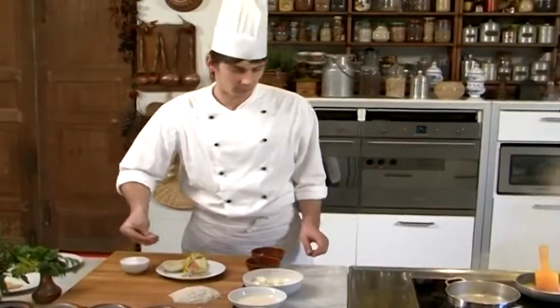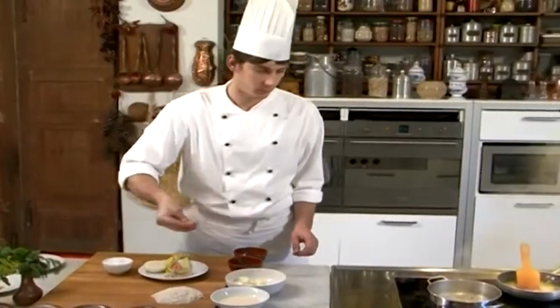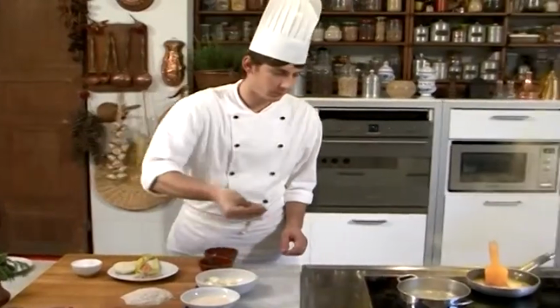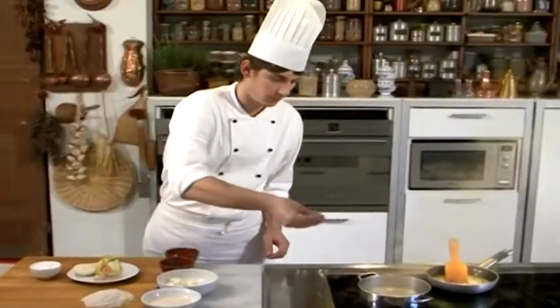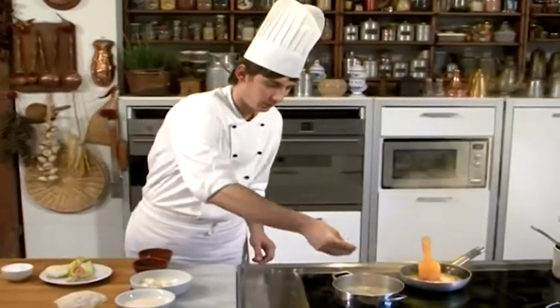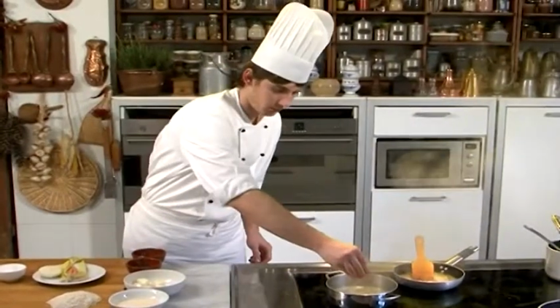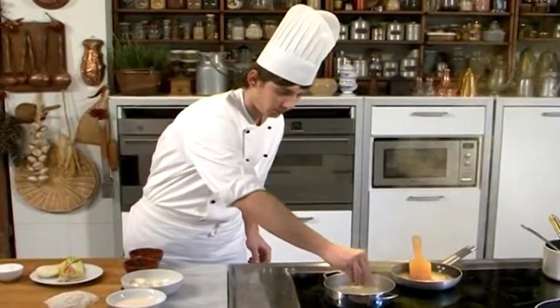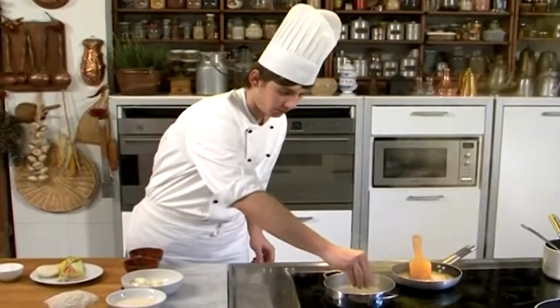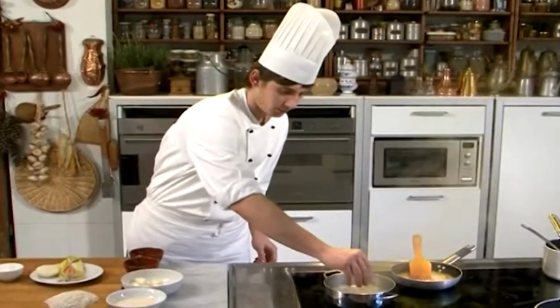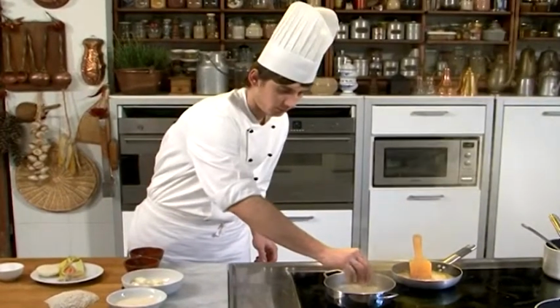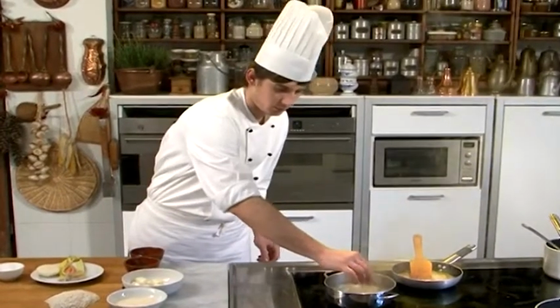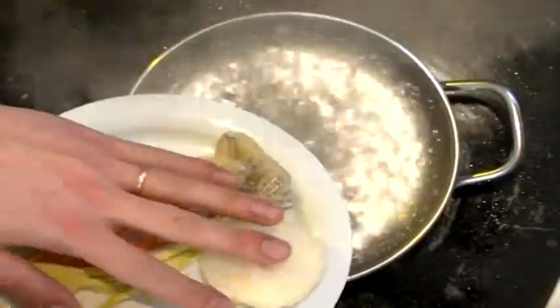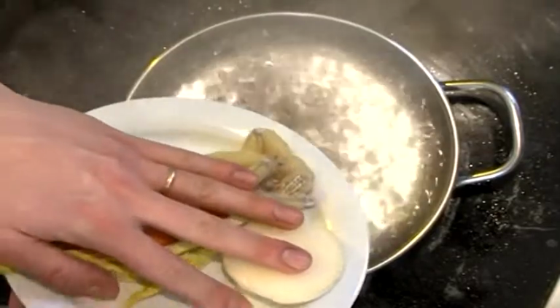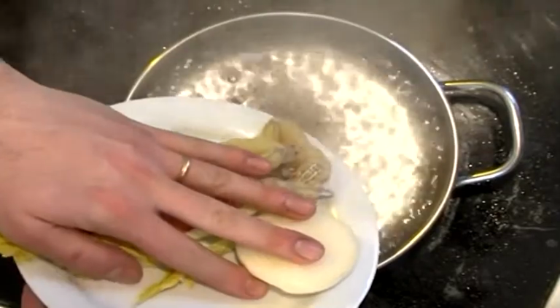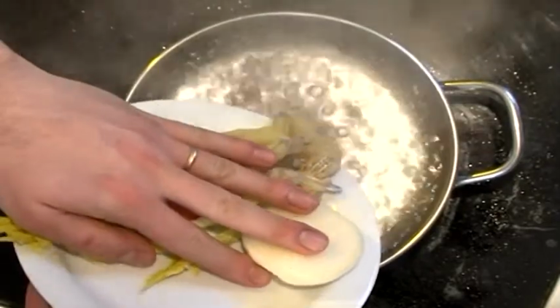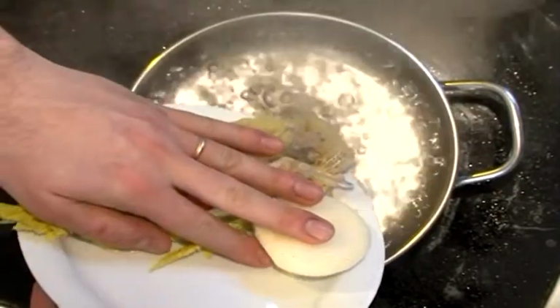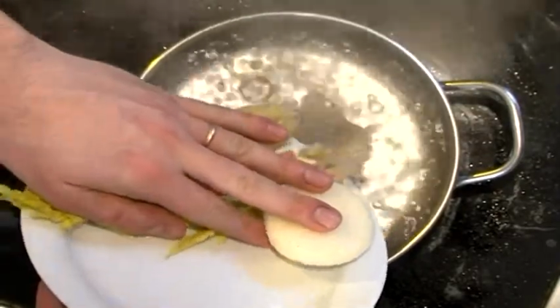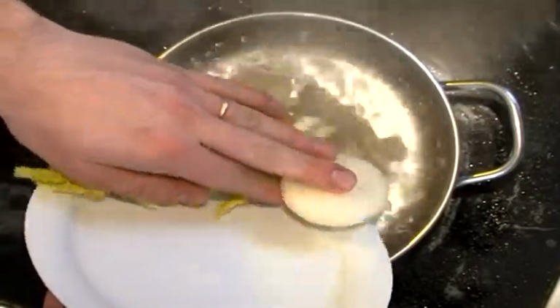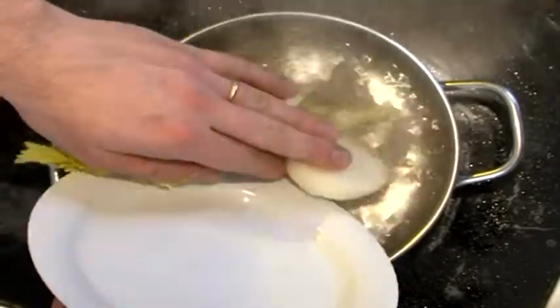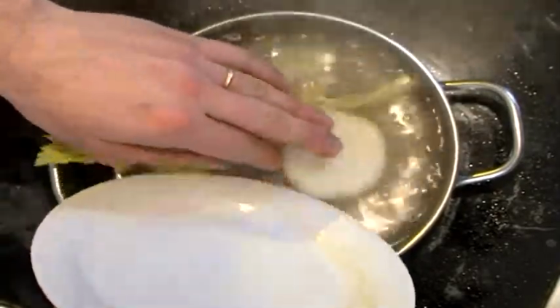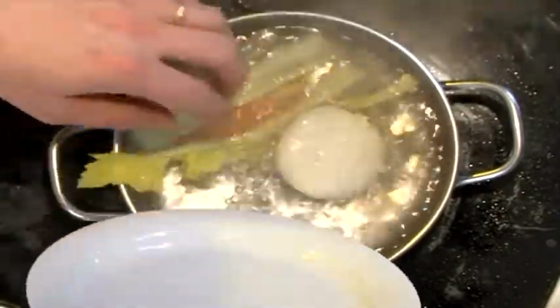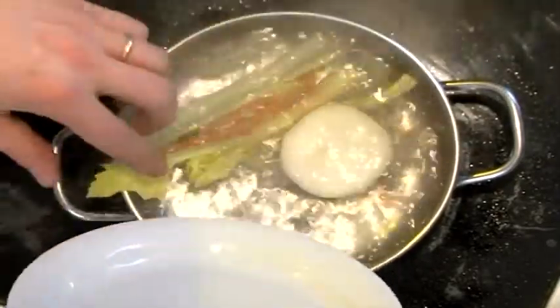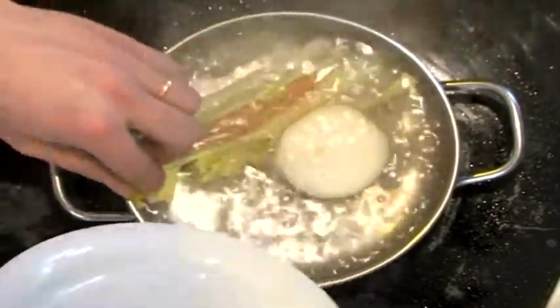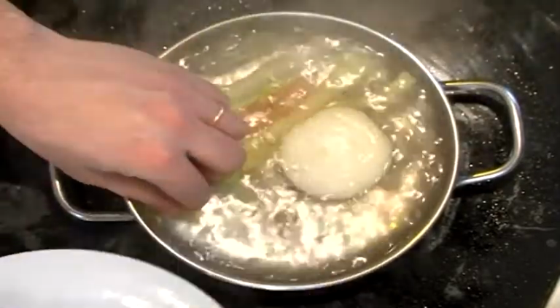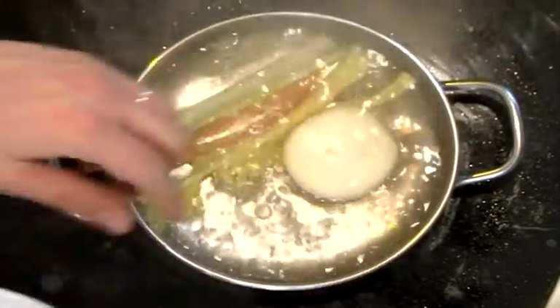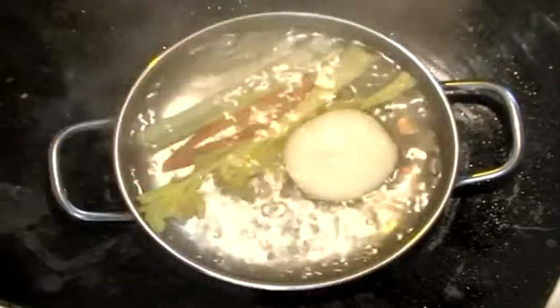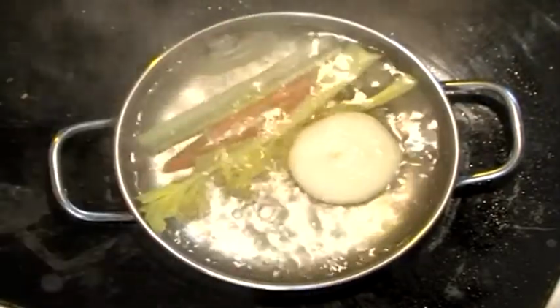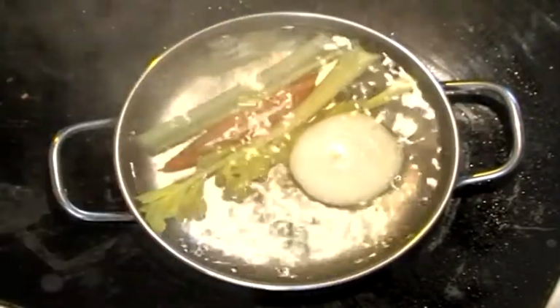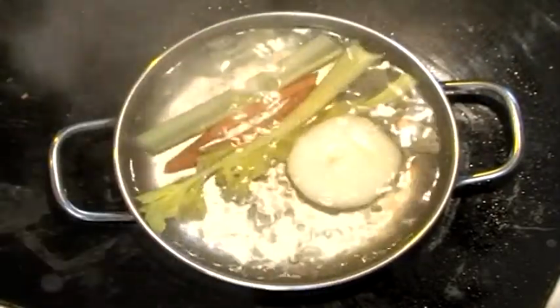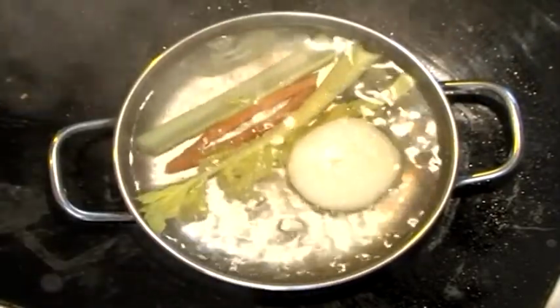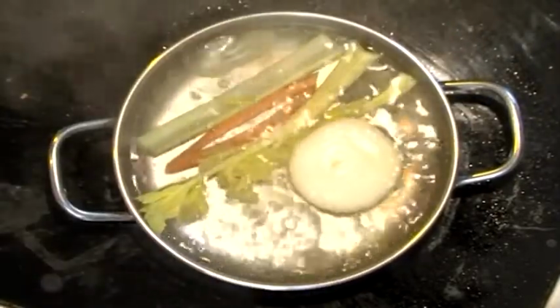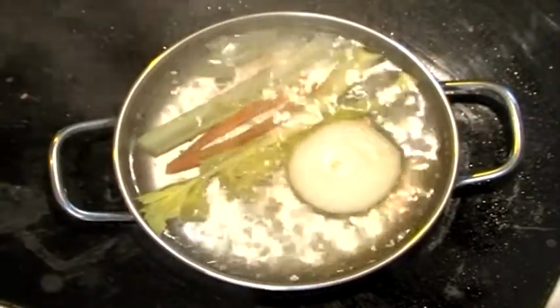Prepare a light stock by immersing the remaining body of the frogs in one litre and a half of slightly salted water.